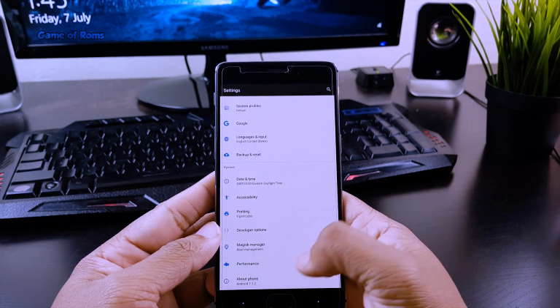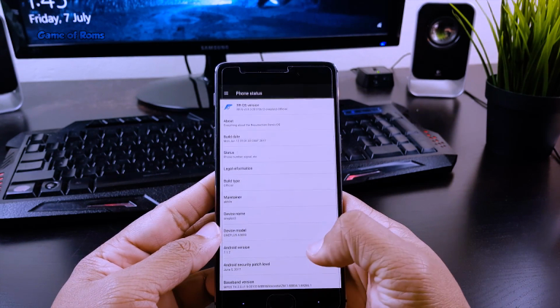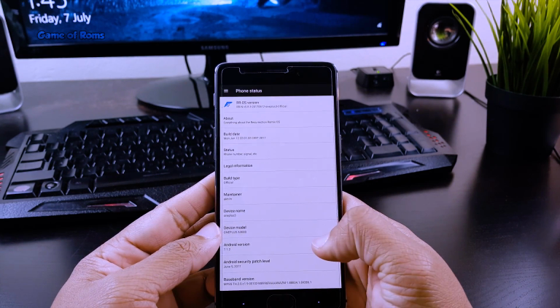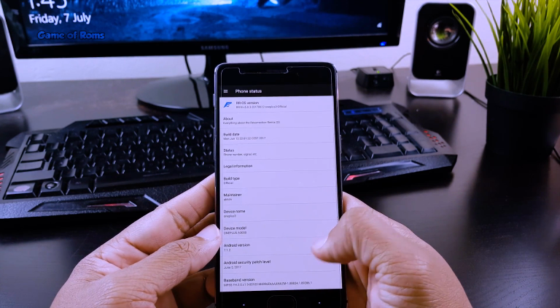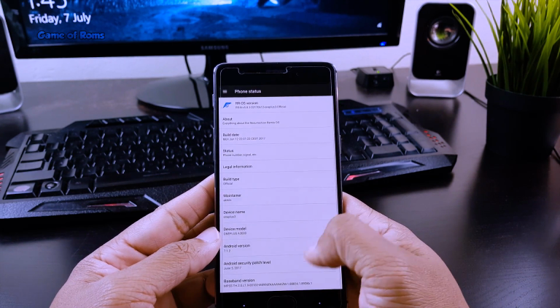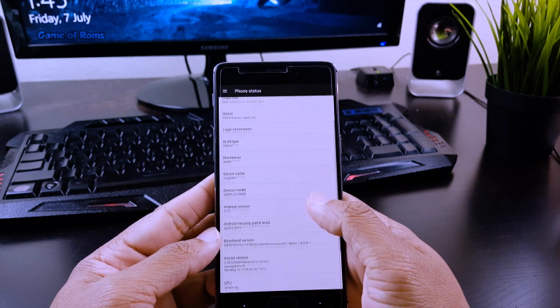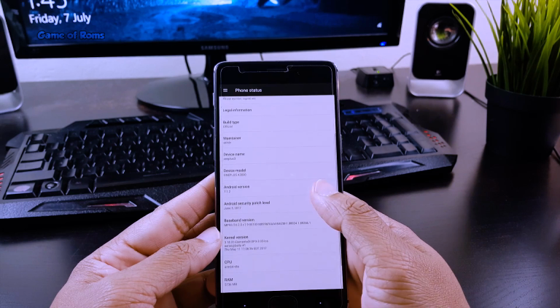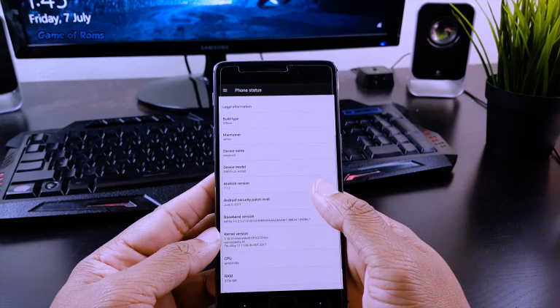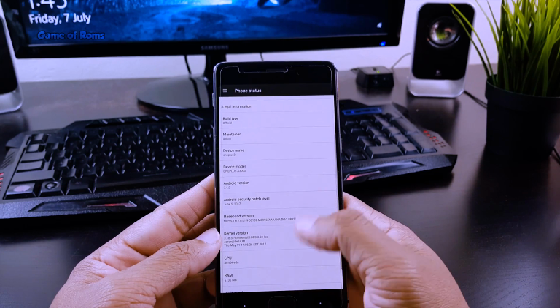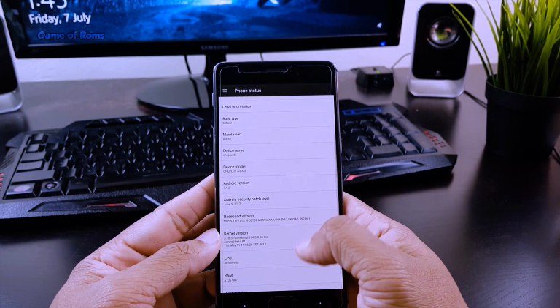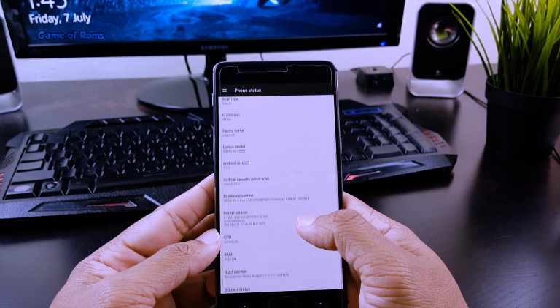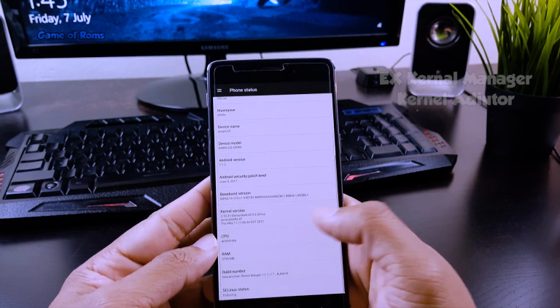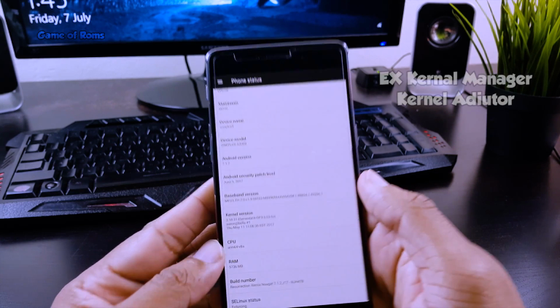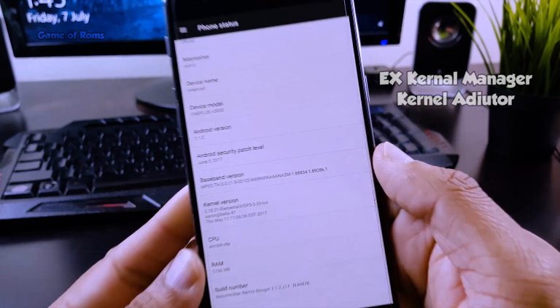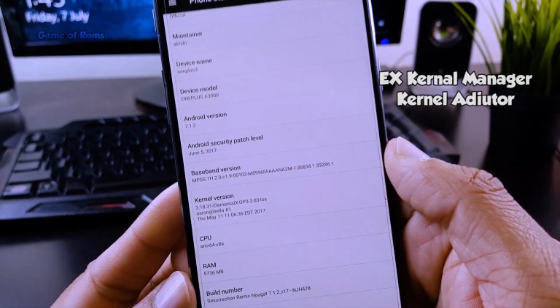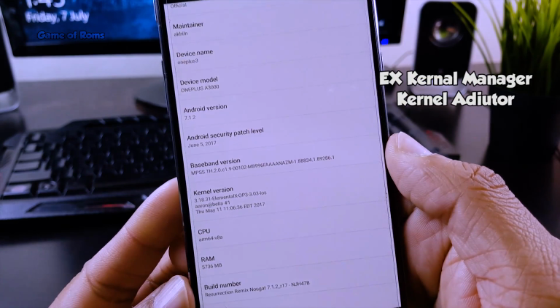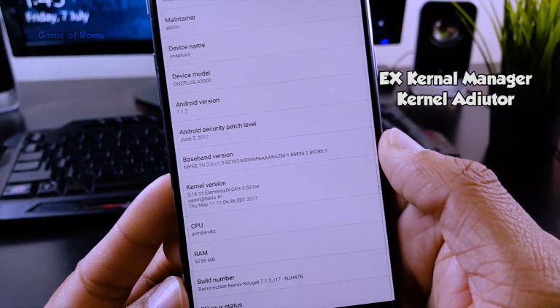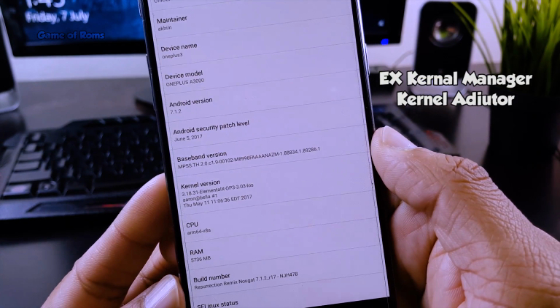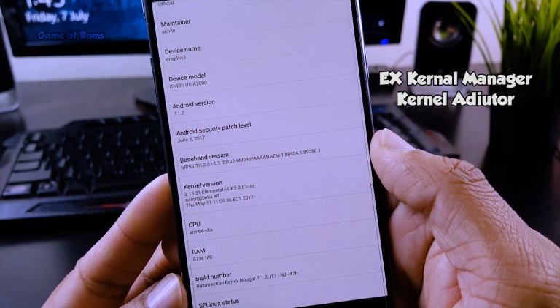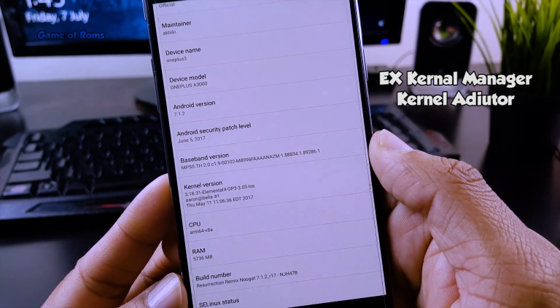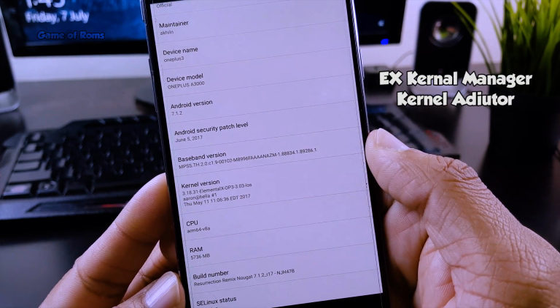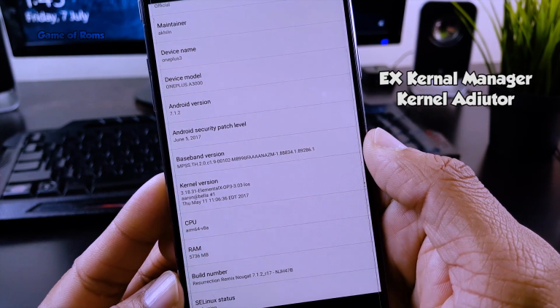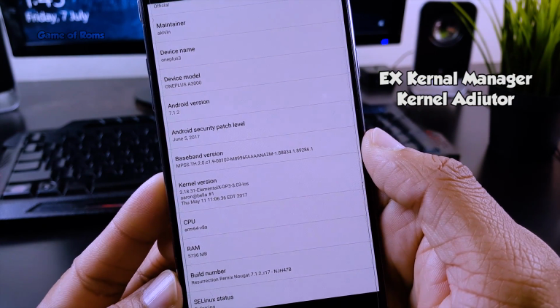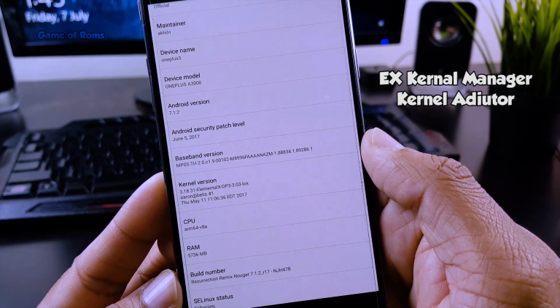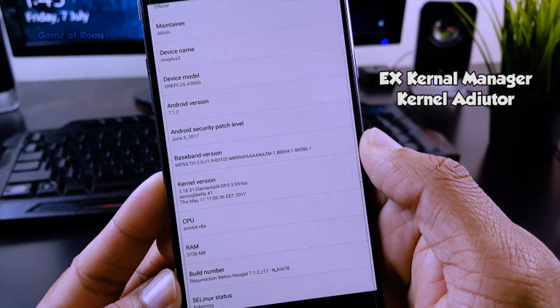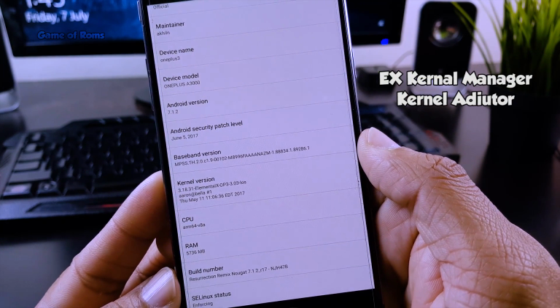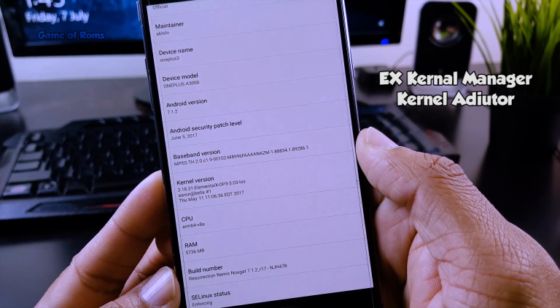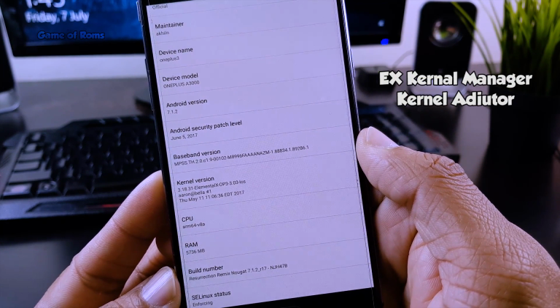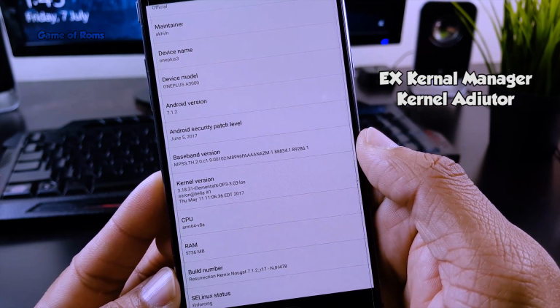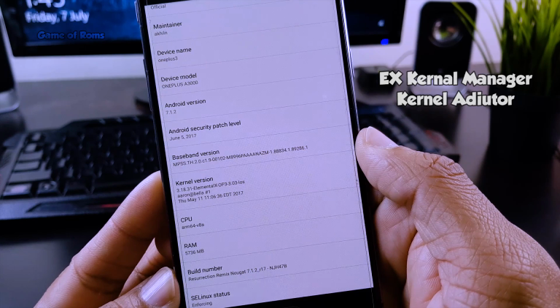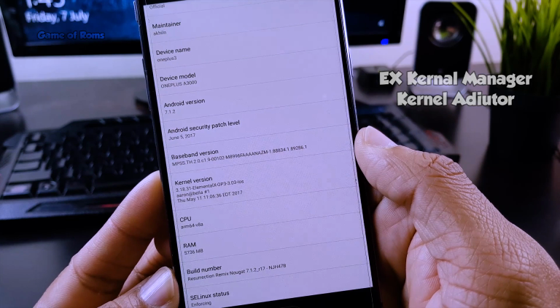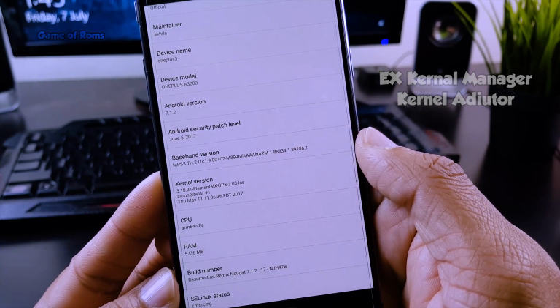After flashing the kernel, if you need more control, you can download ex-kernel manager or kernel editor from the Play Store.